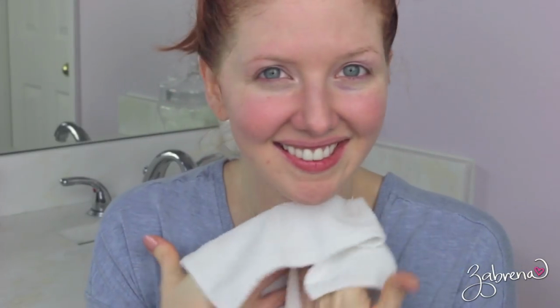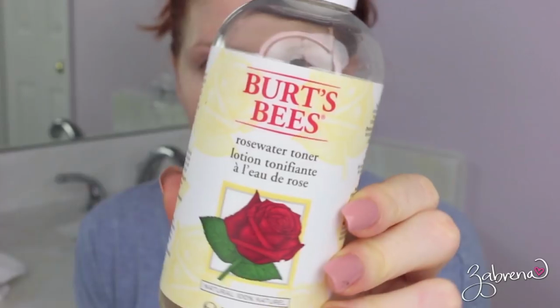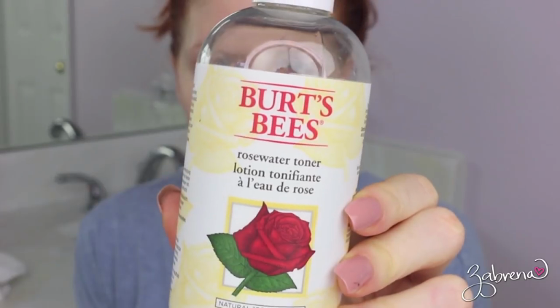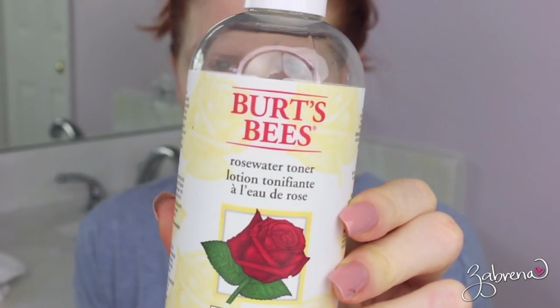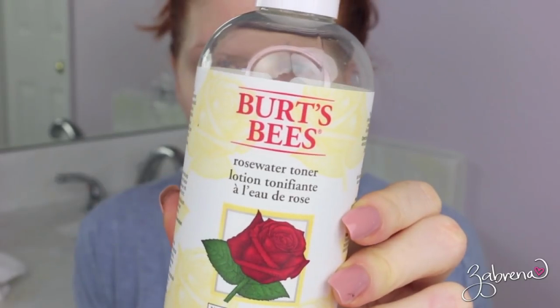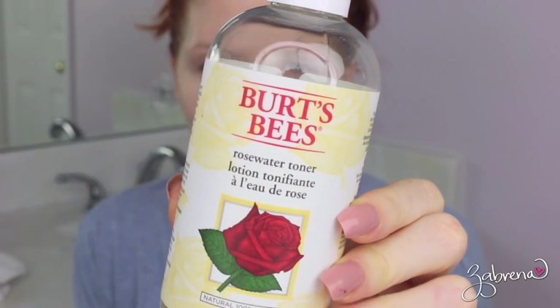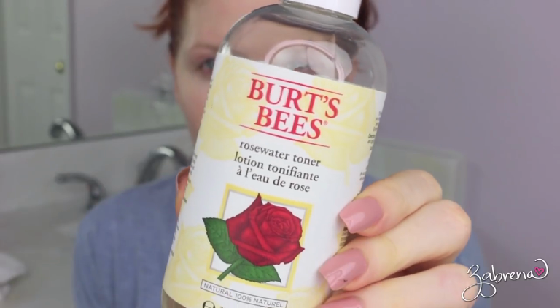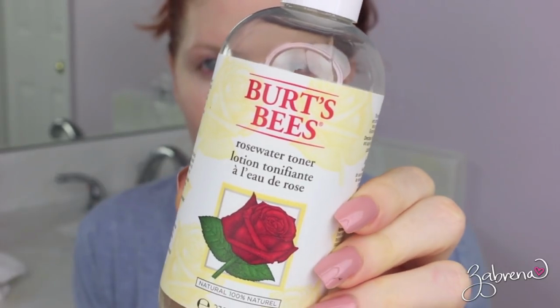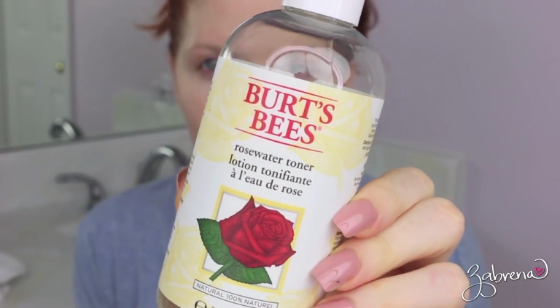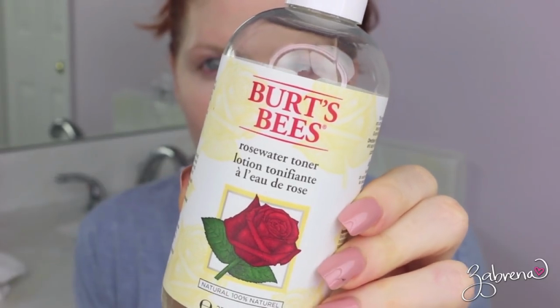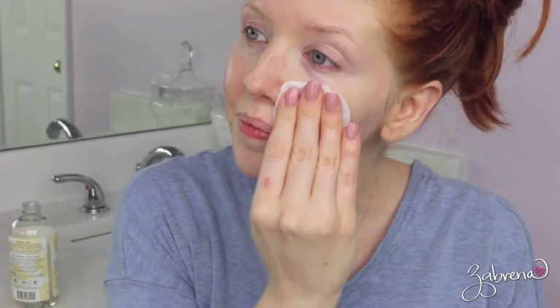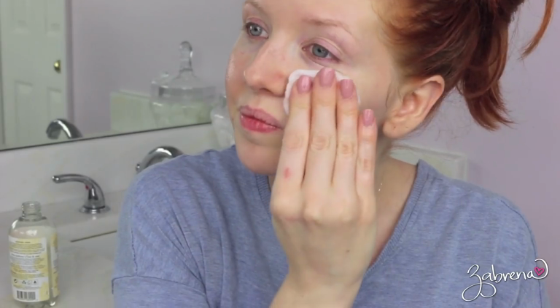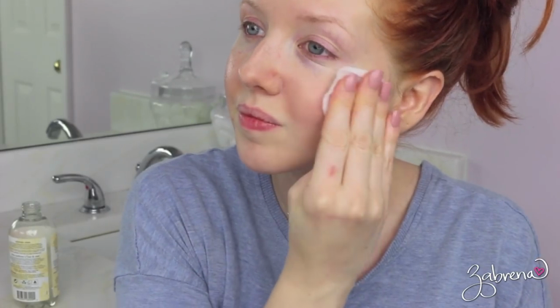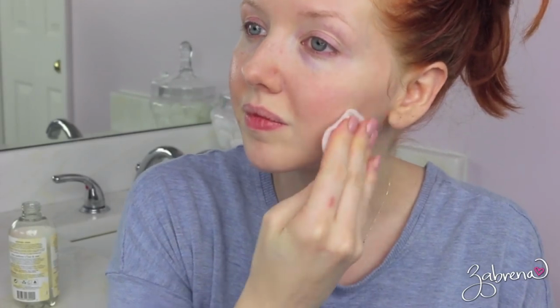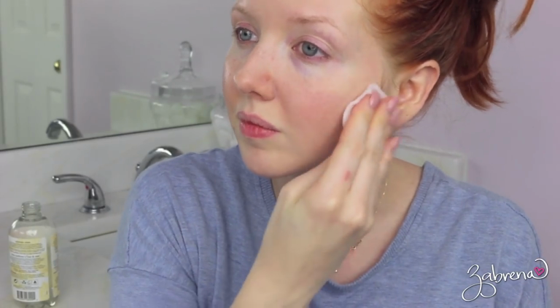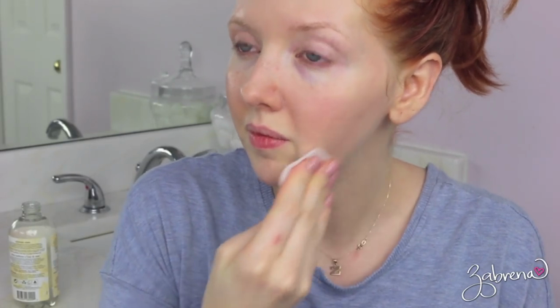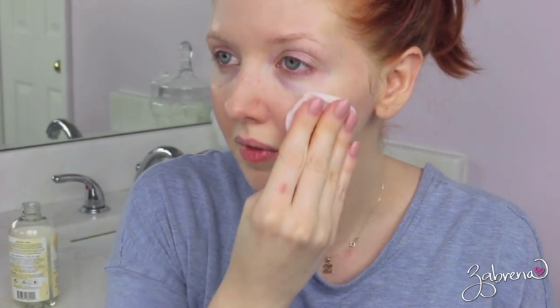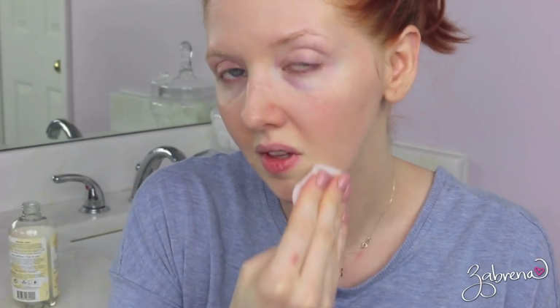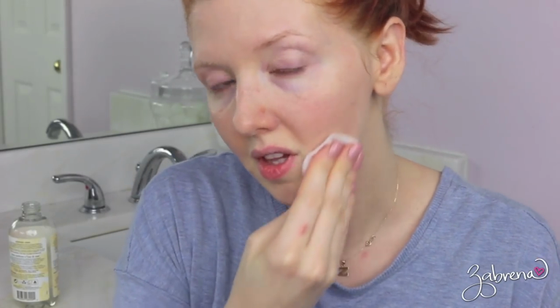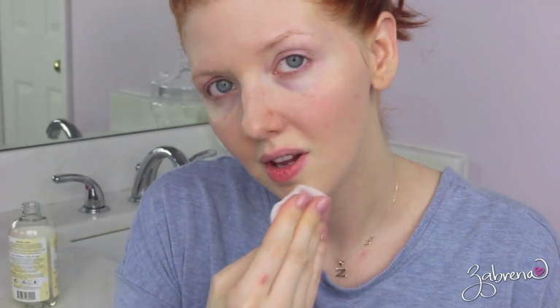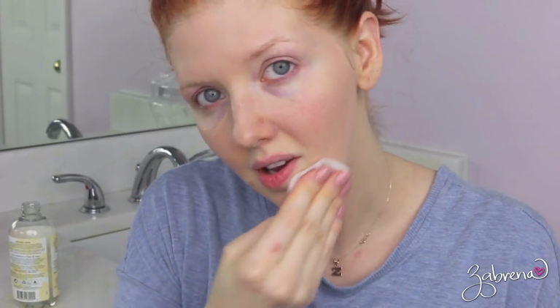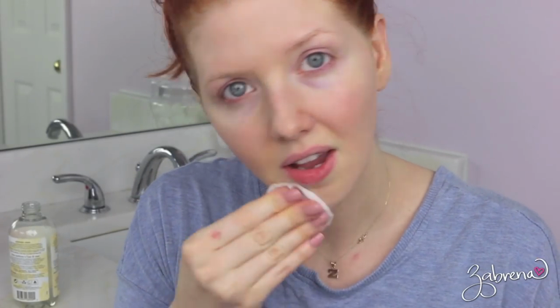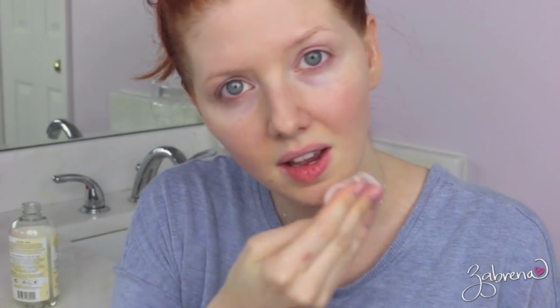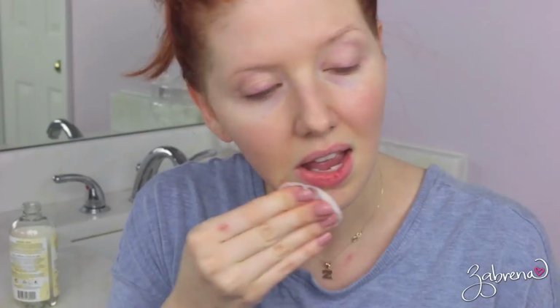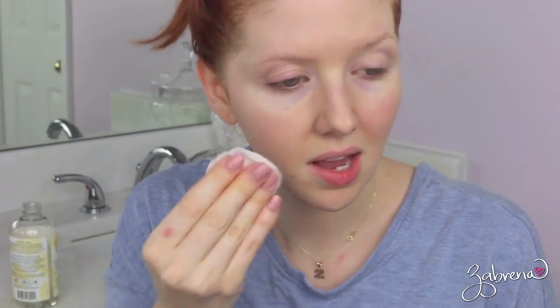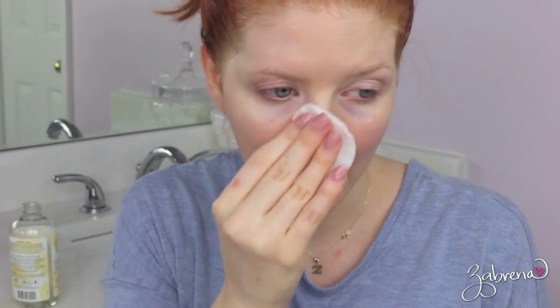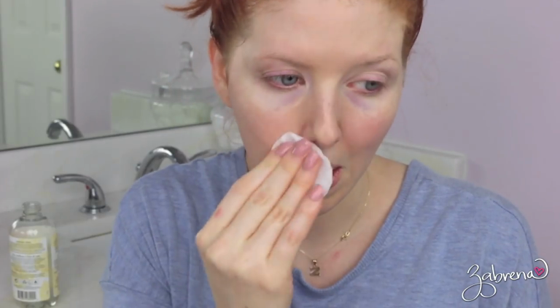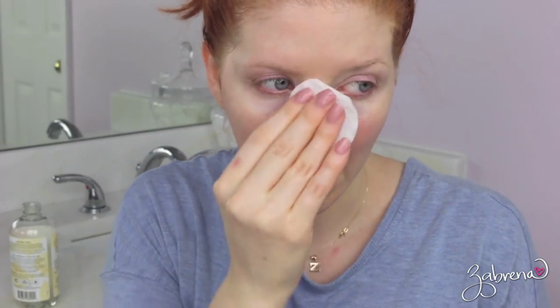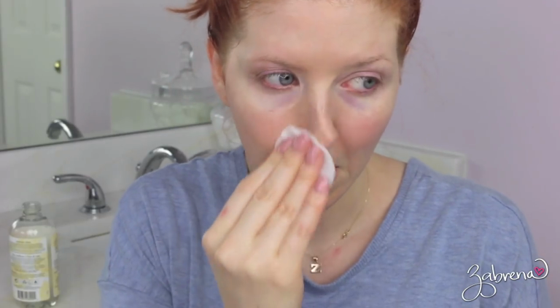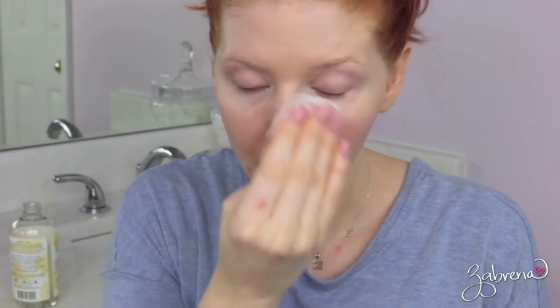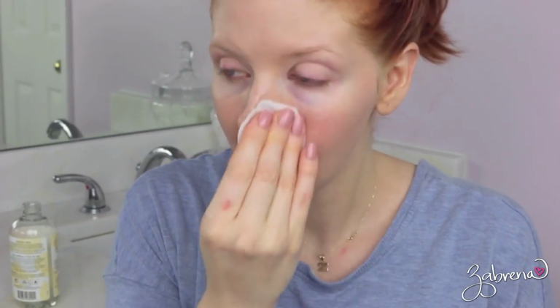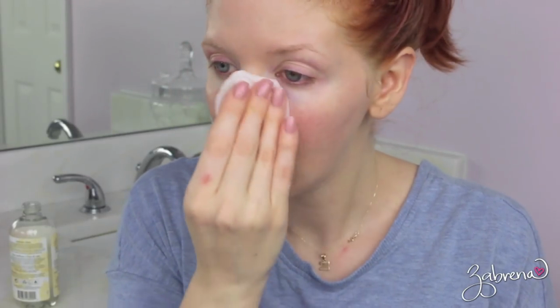Then I usually take a toner. This is one from Burt's Bees. I really love it — it's so soothing on the skin and smells really good too.